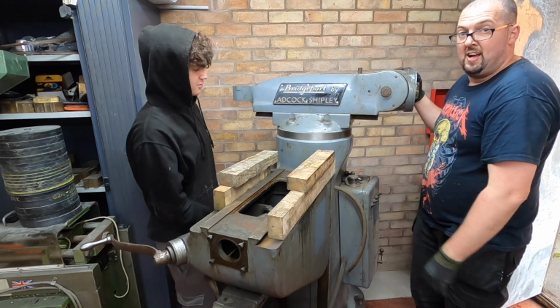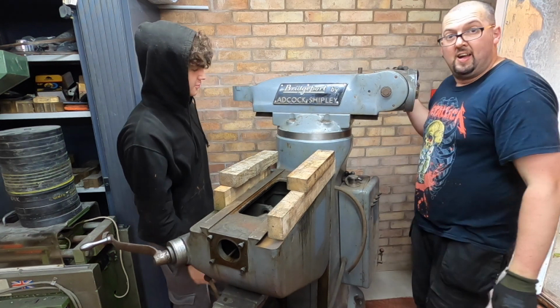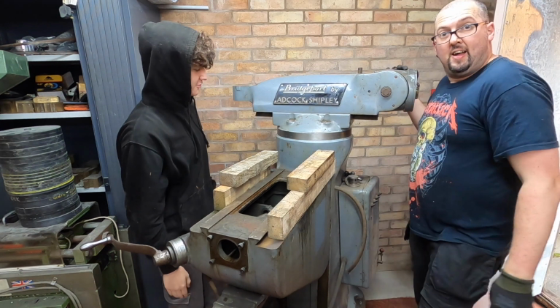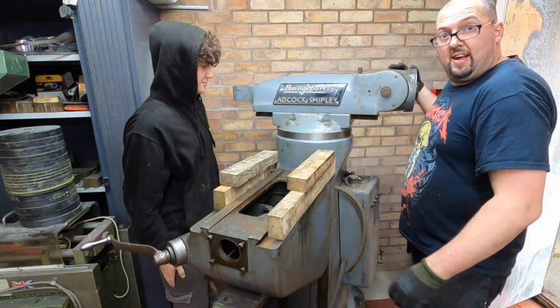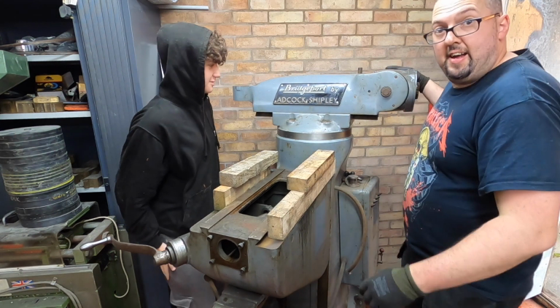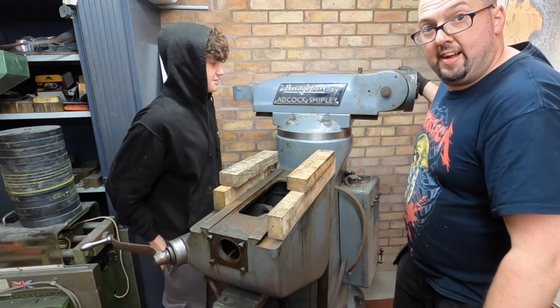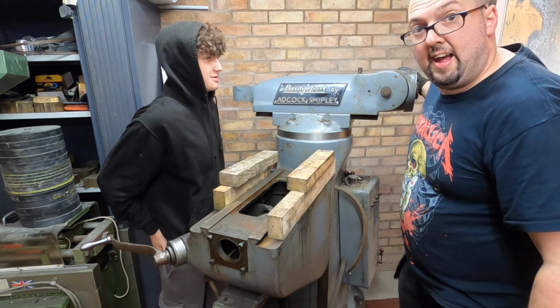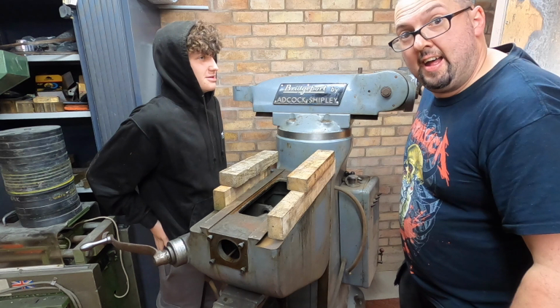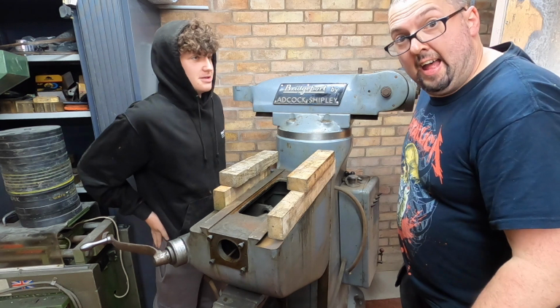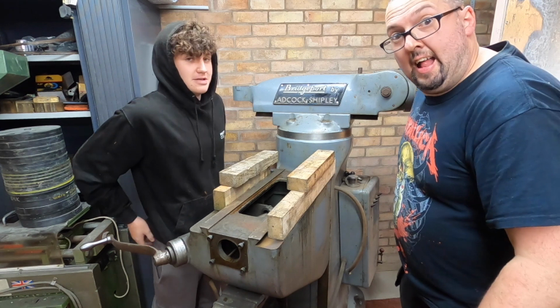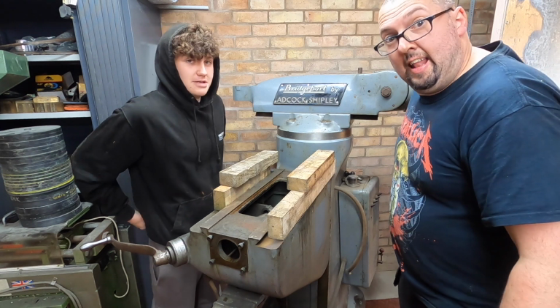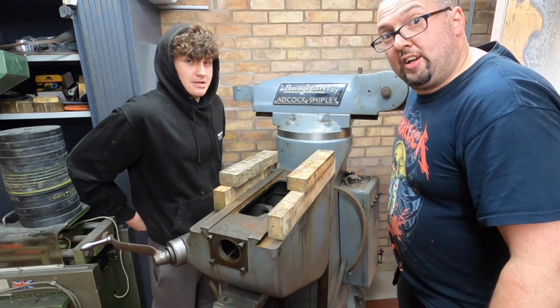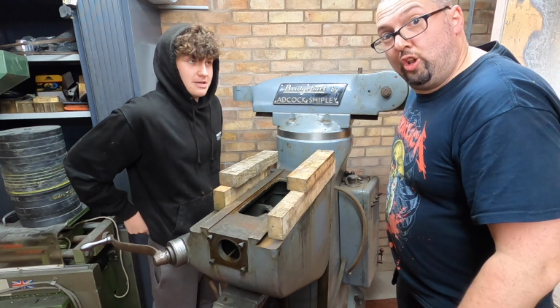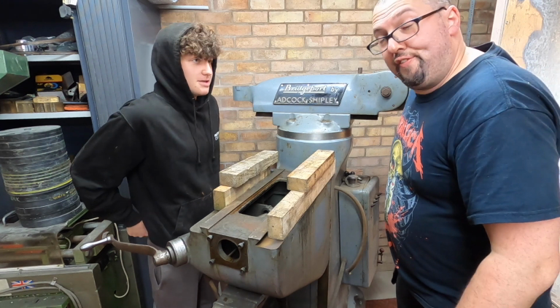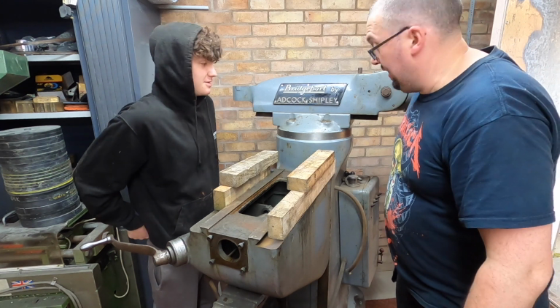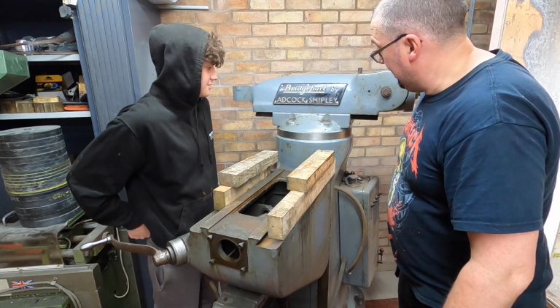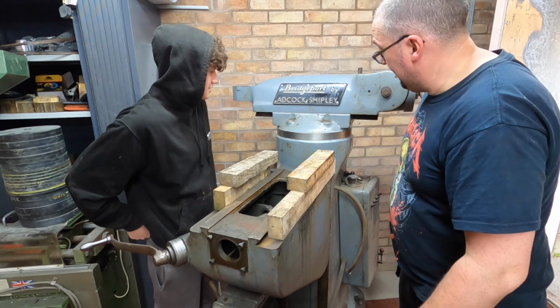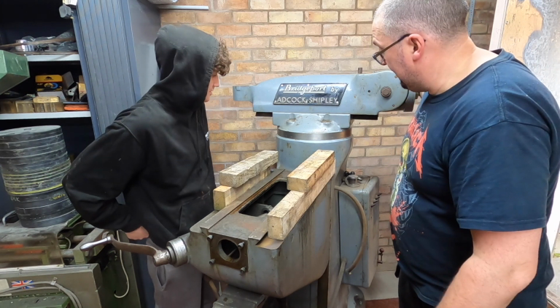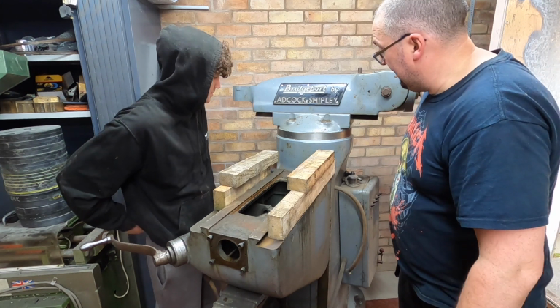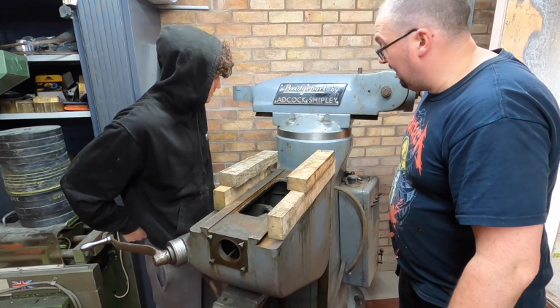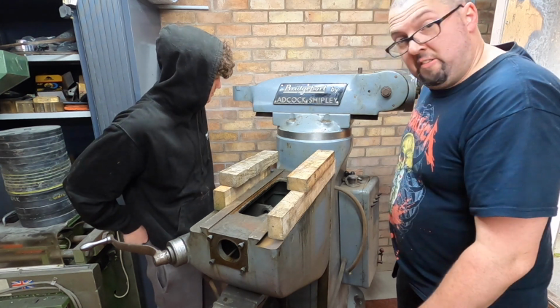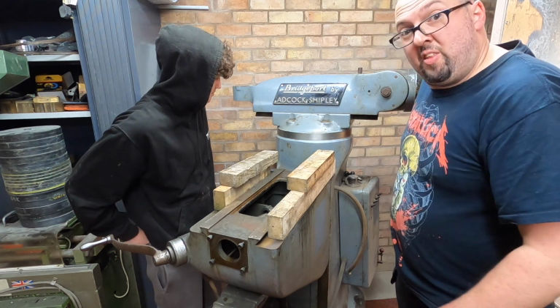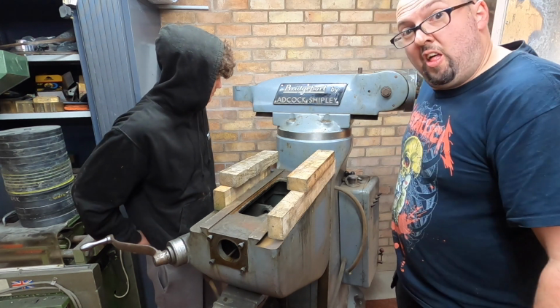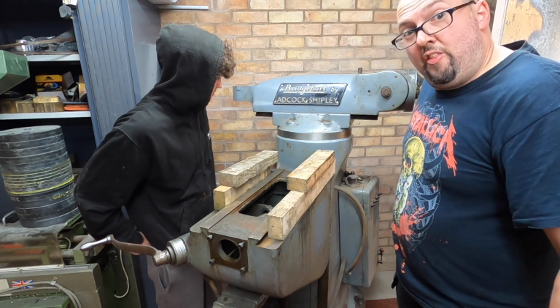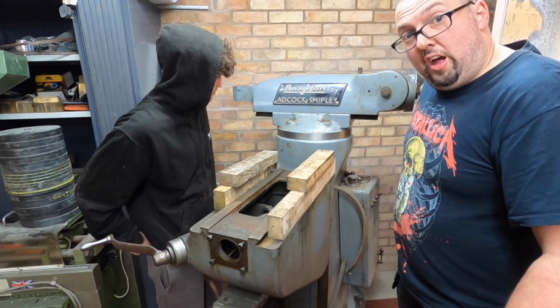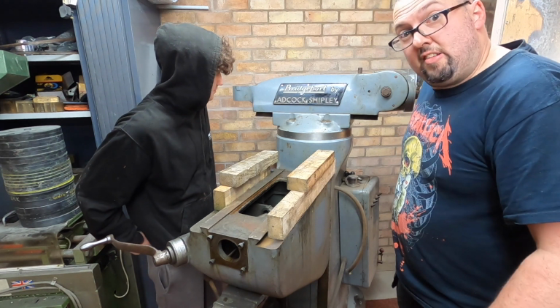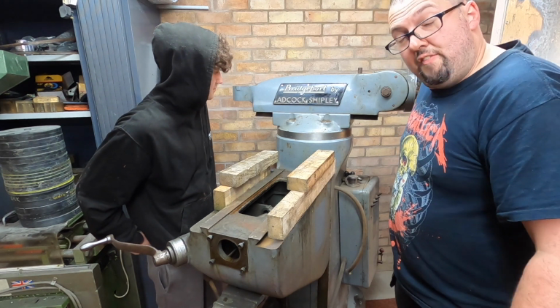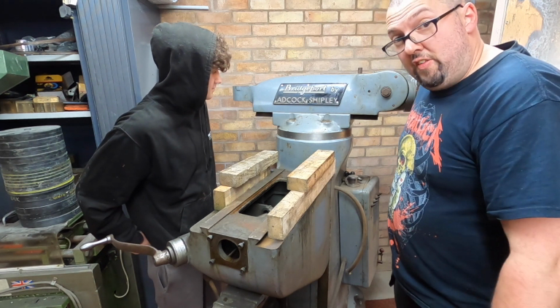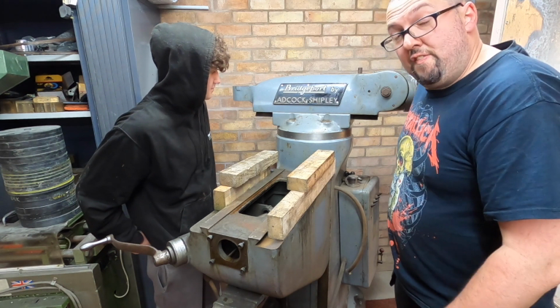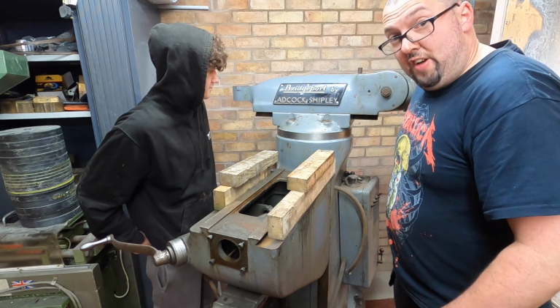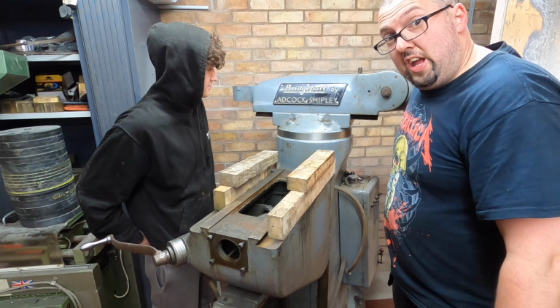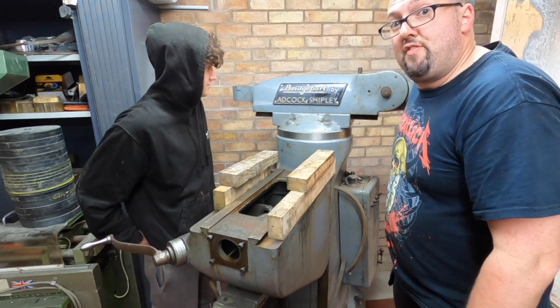Don't try this at home. Job's a good one — like a glove. That is very, very heavy.